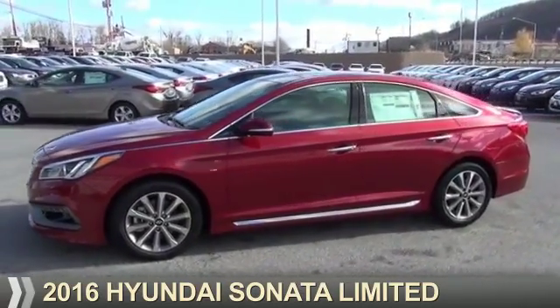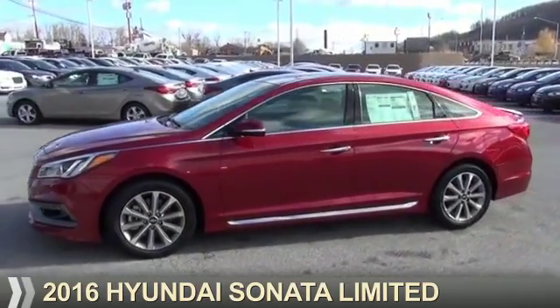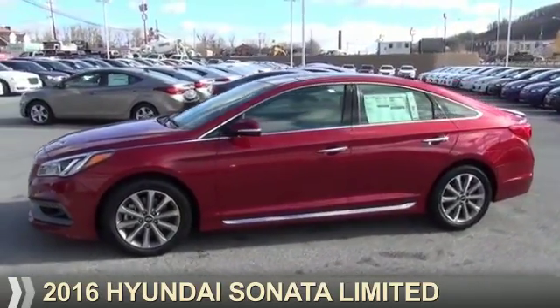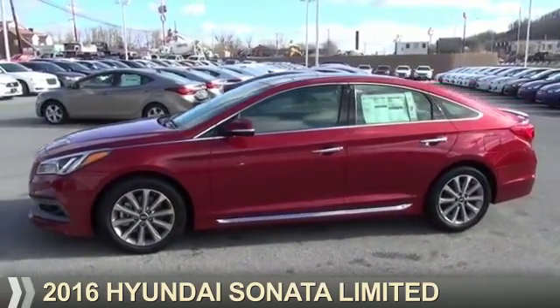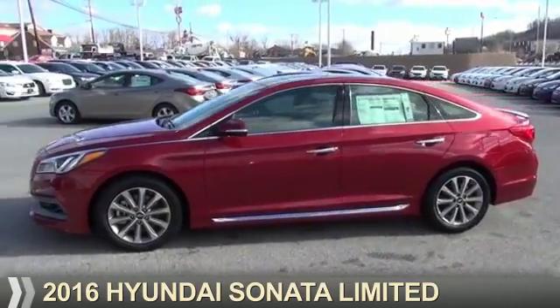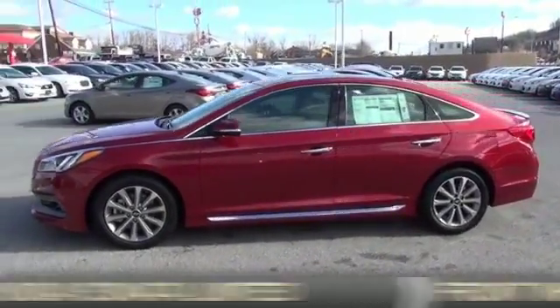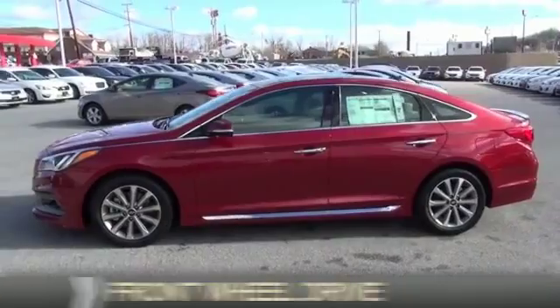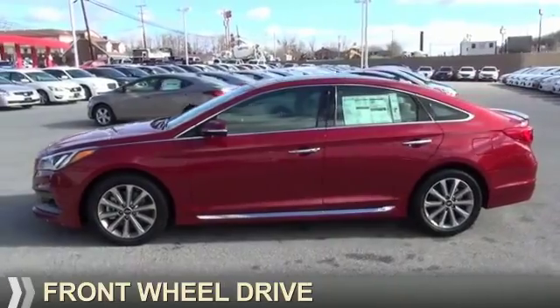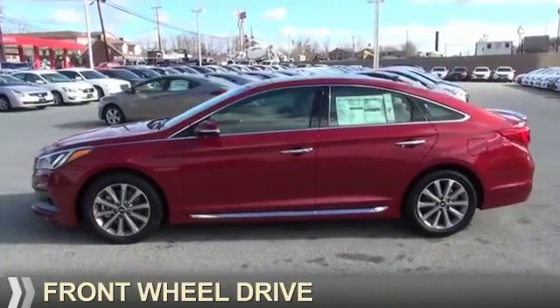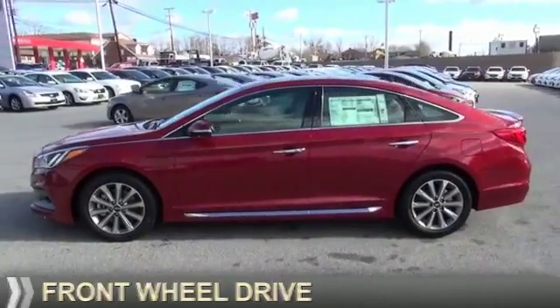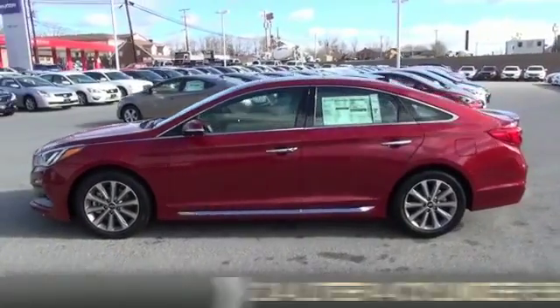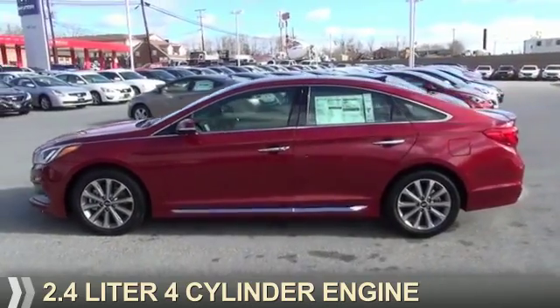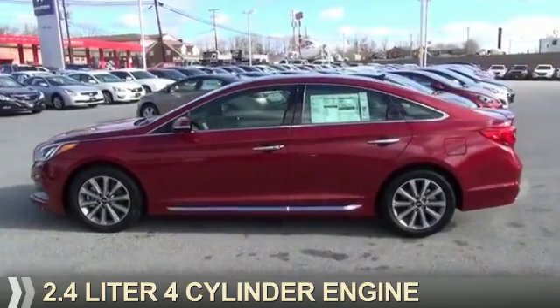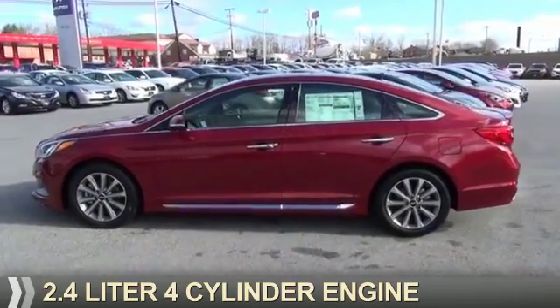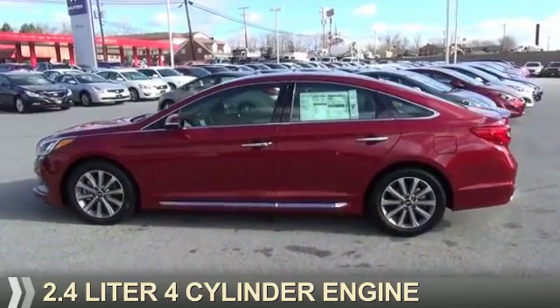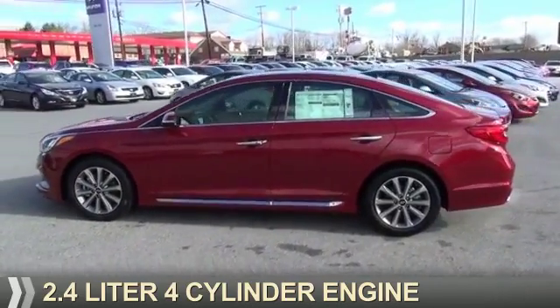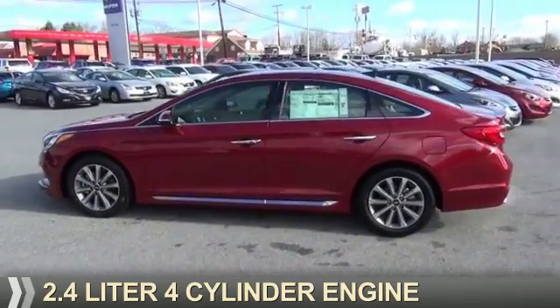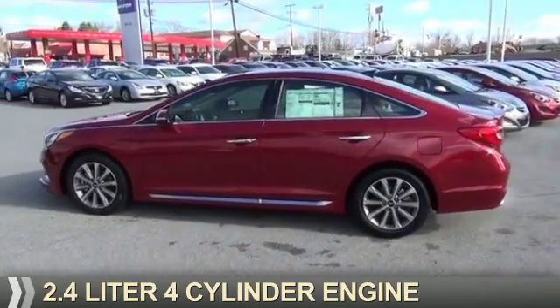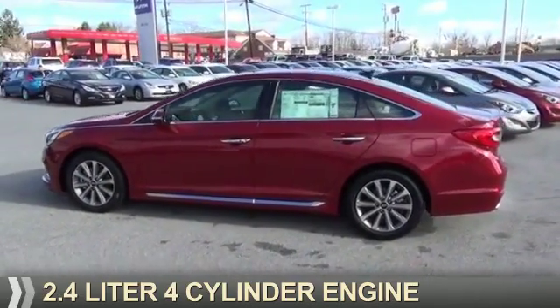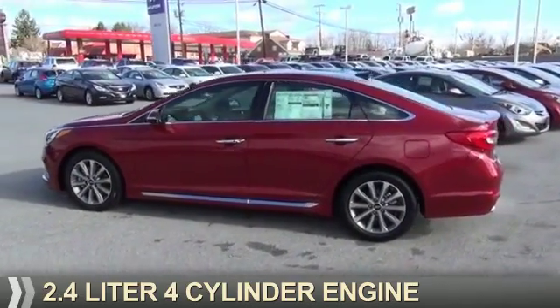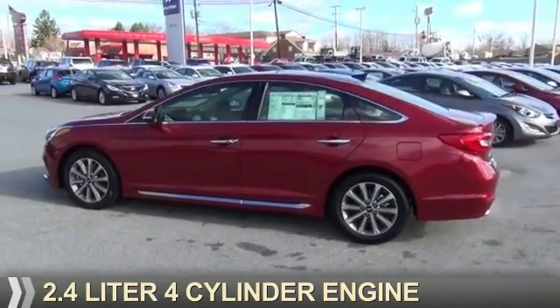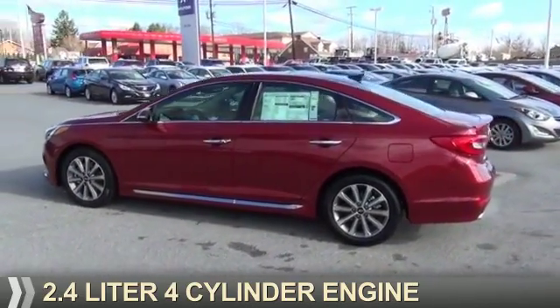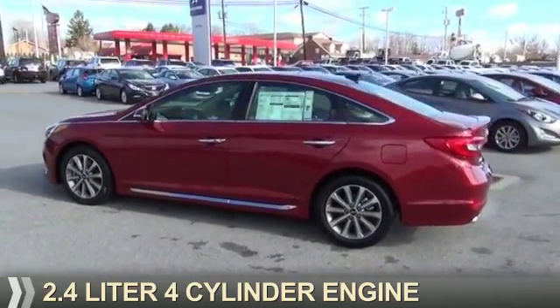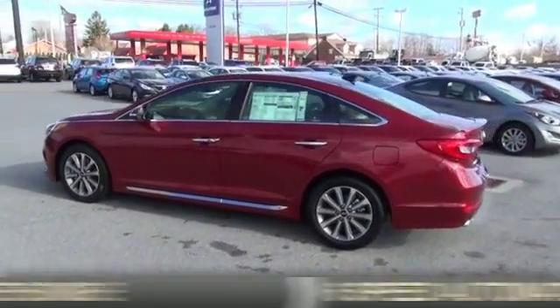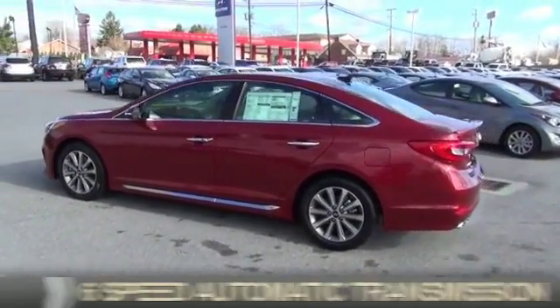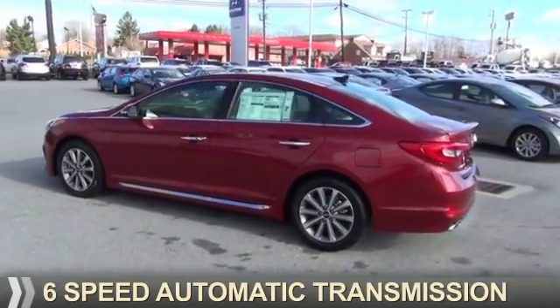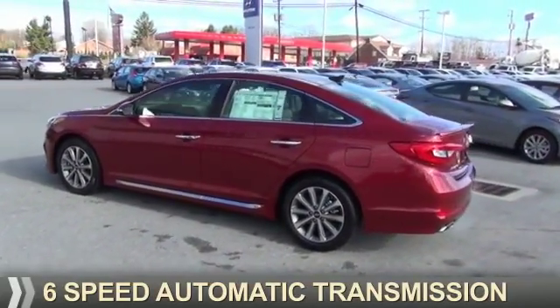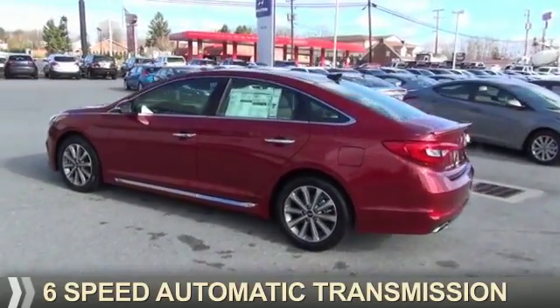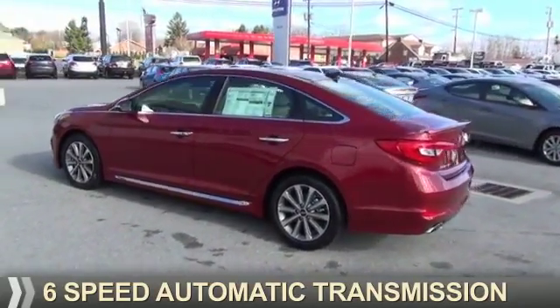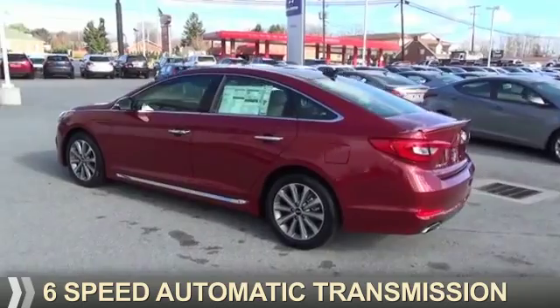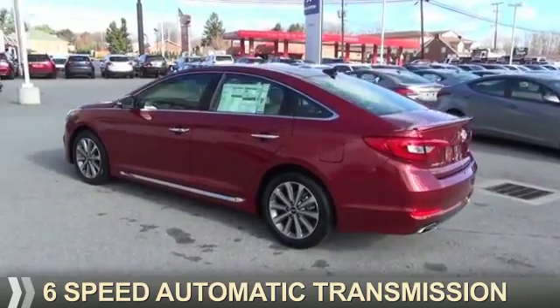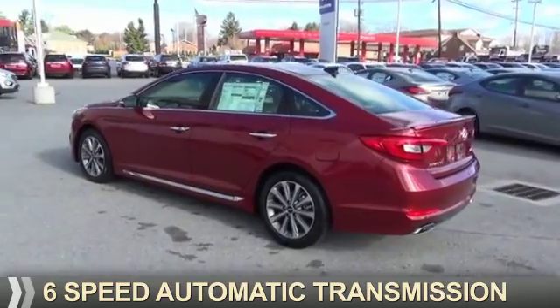It's powered by front-wheel drive, a 2.4-liter, 4-cylinder engine, and a 6-speed automatic transmission.